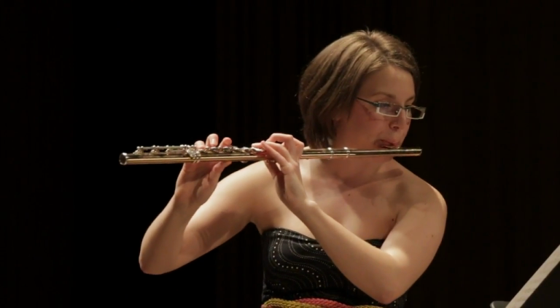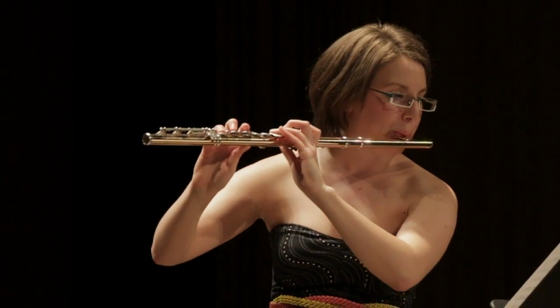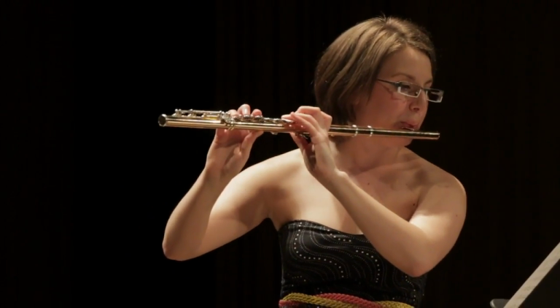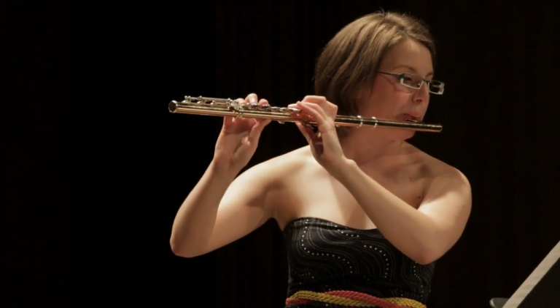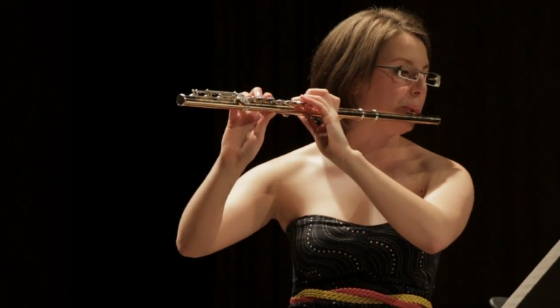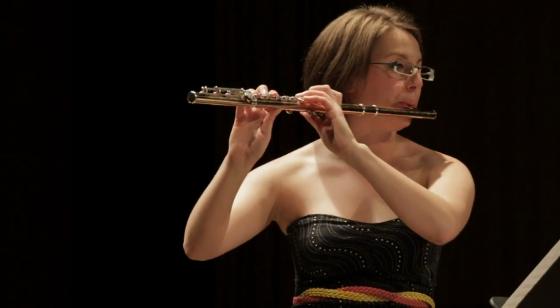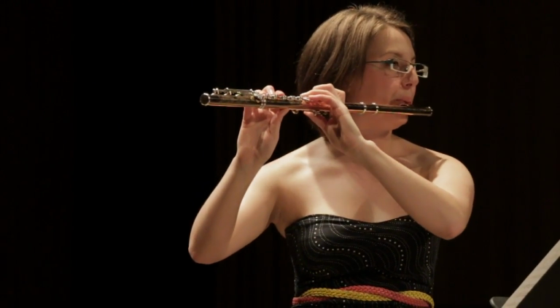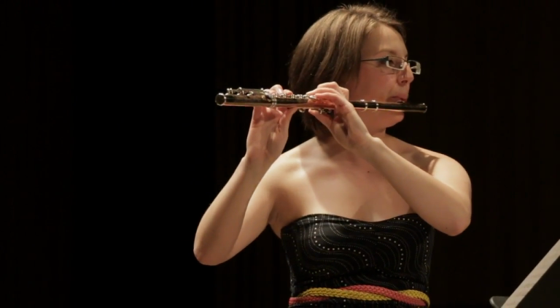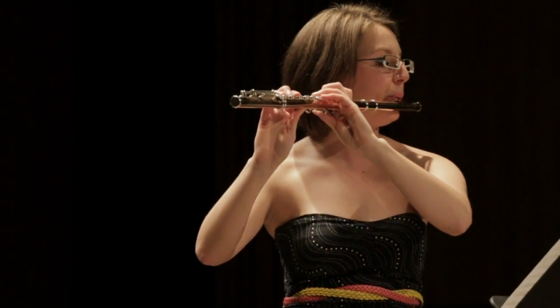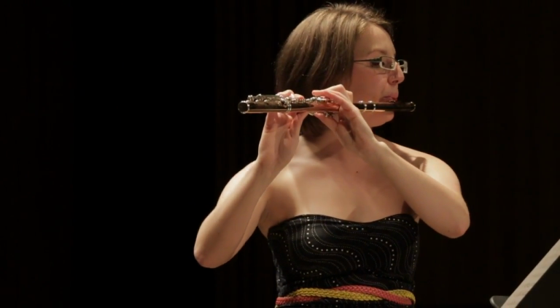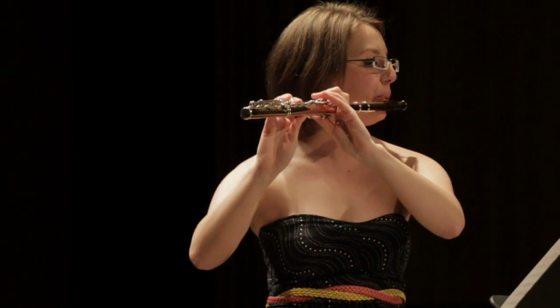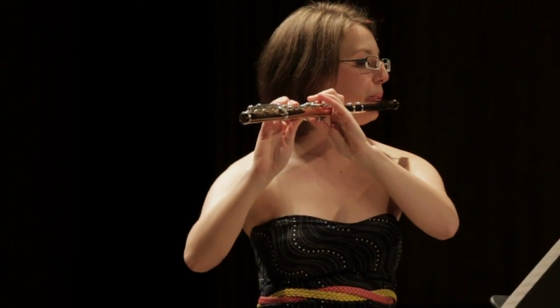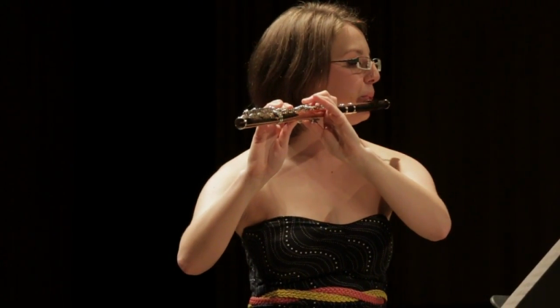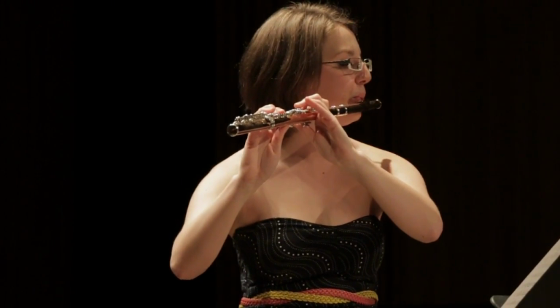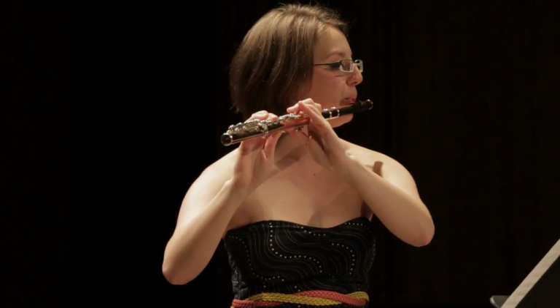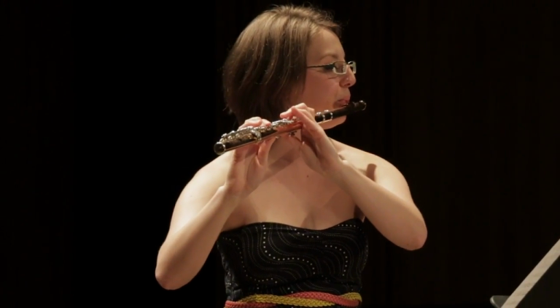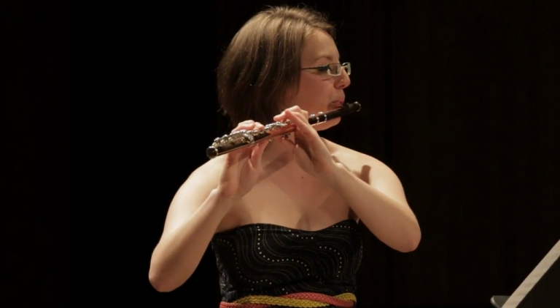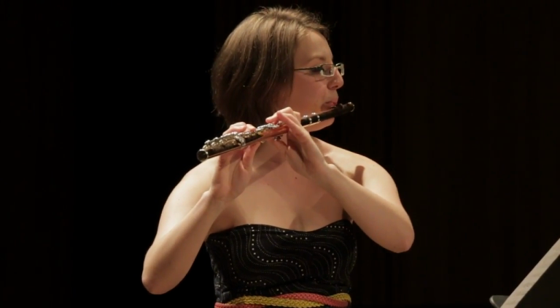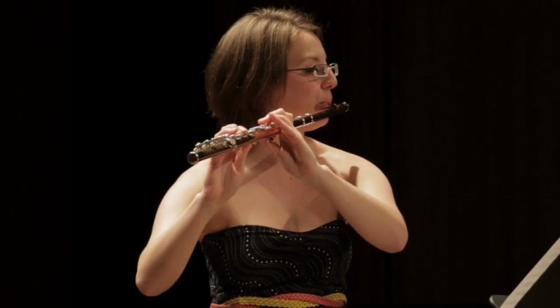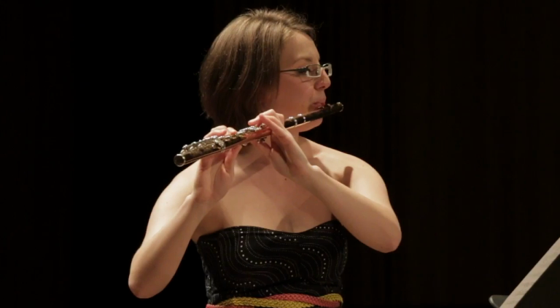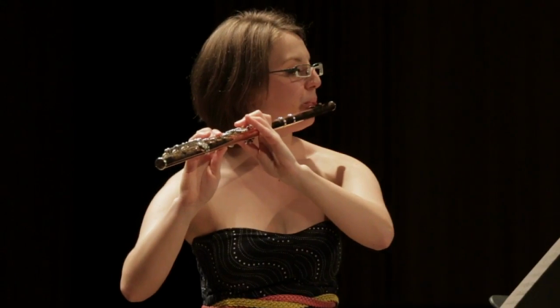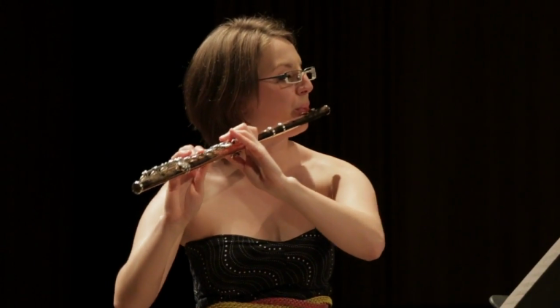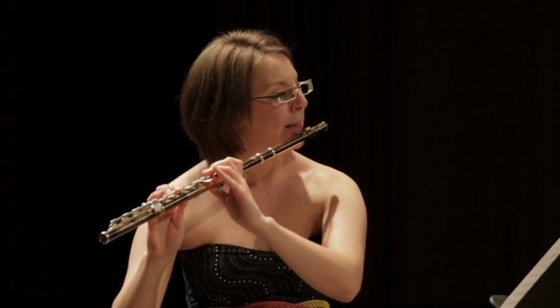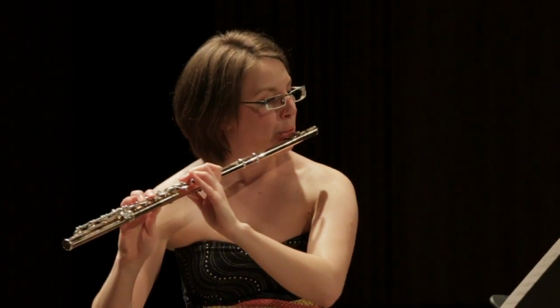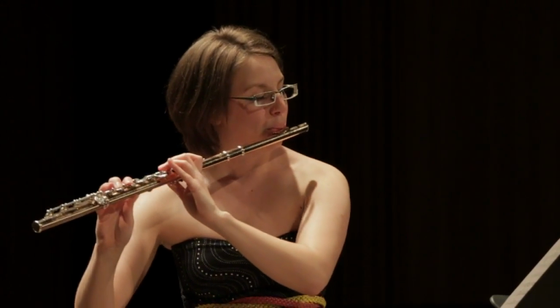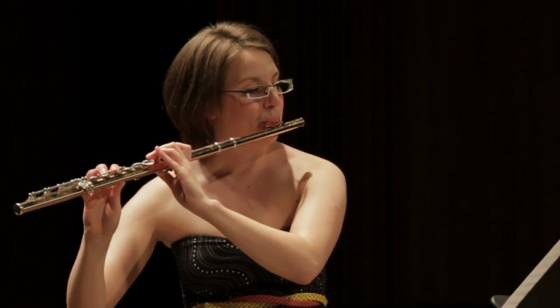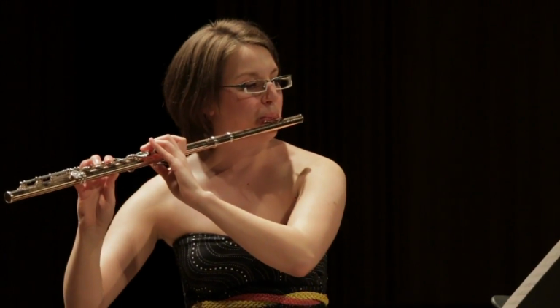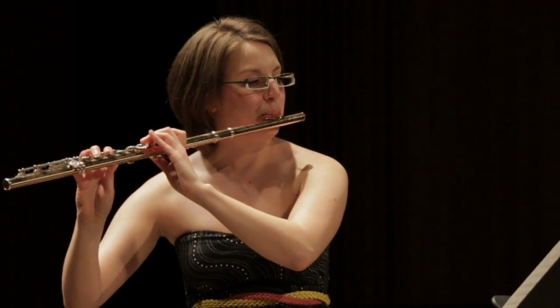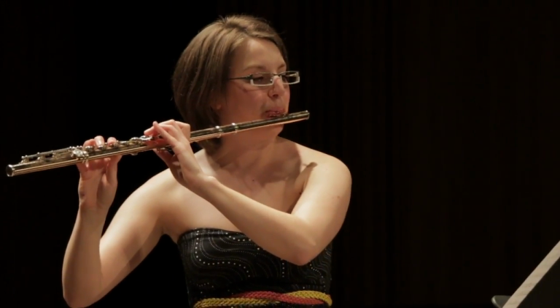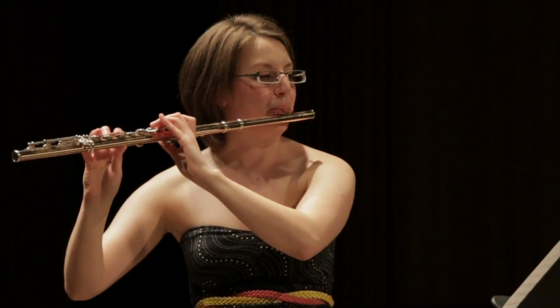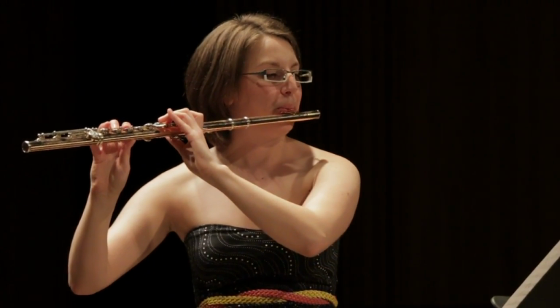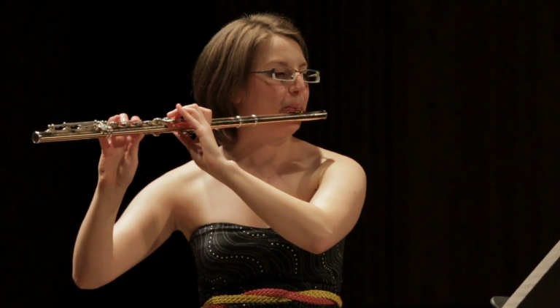We're kind of respiratory athletes. The wind instrument players are really respiratory athletes.